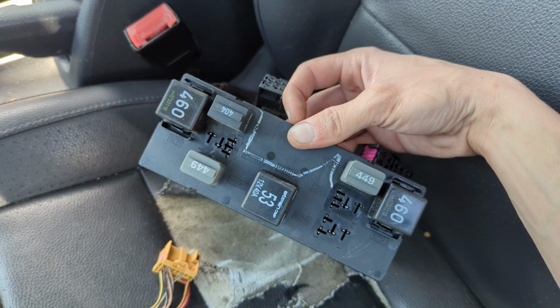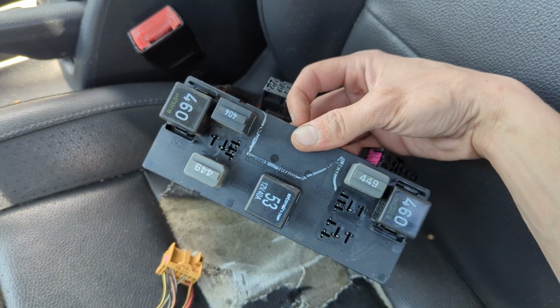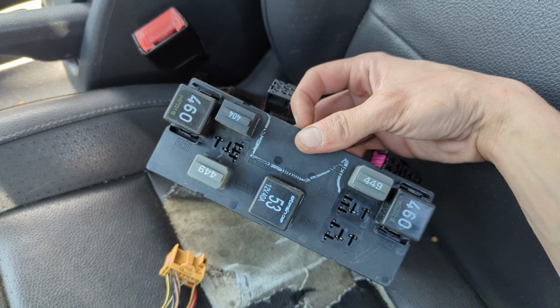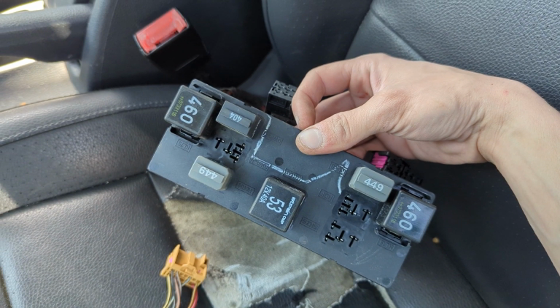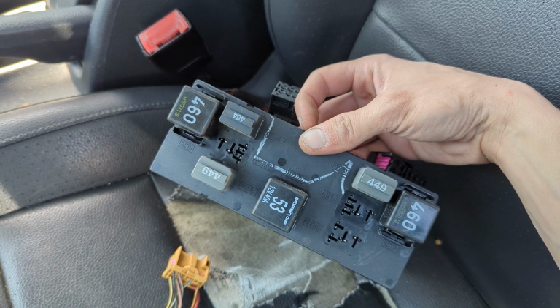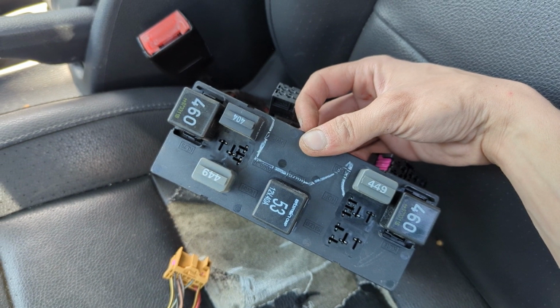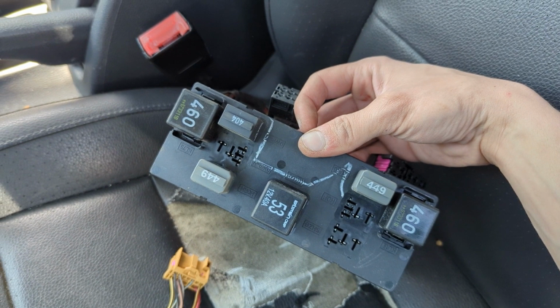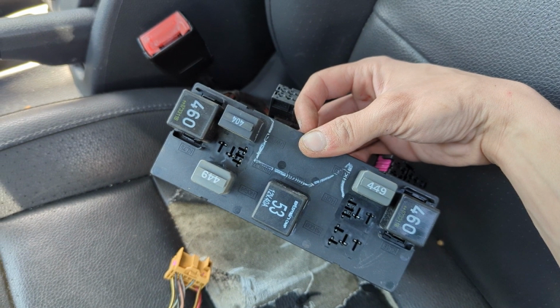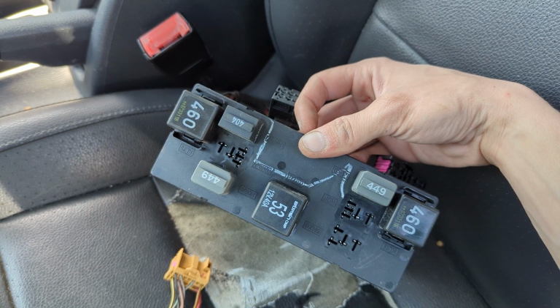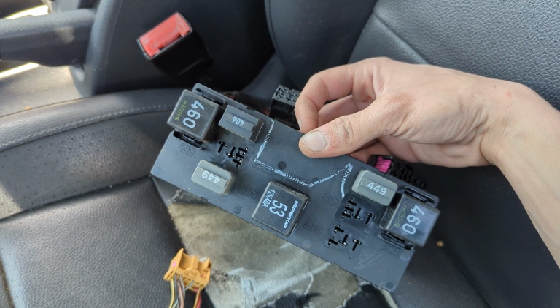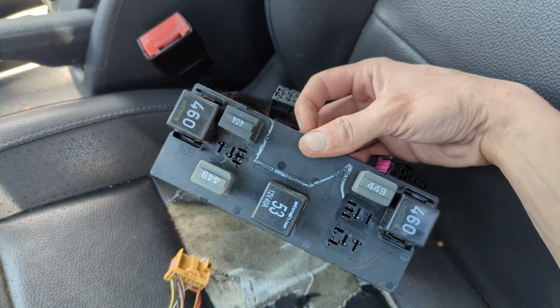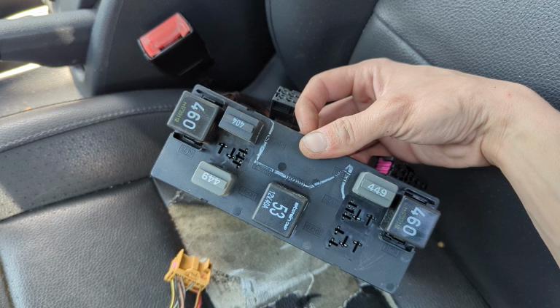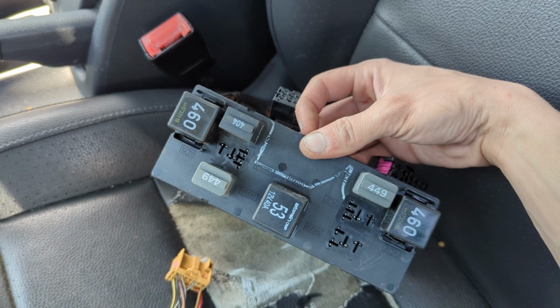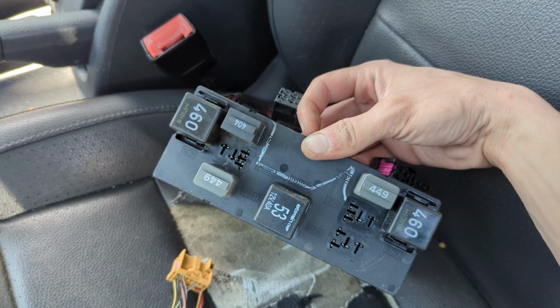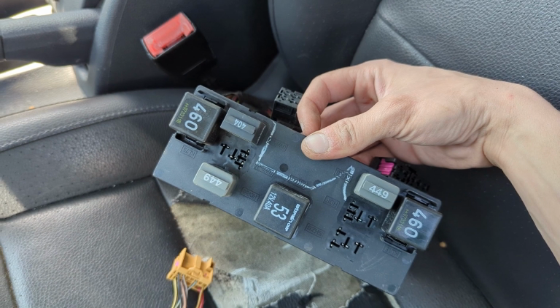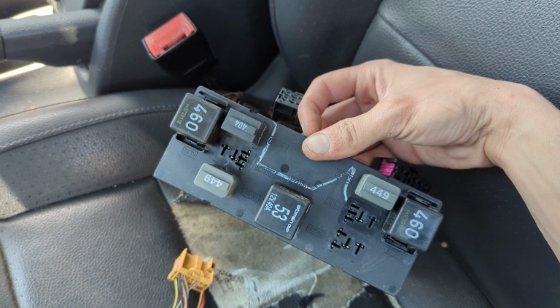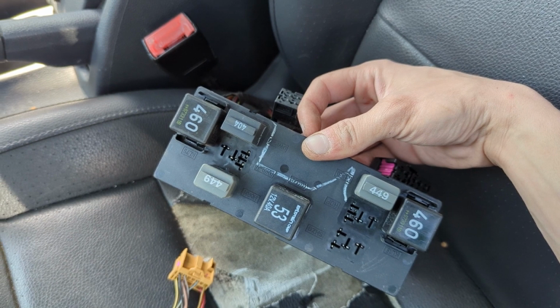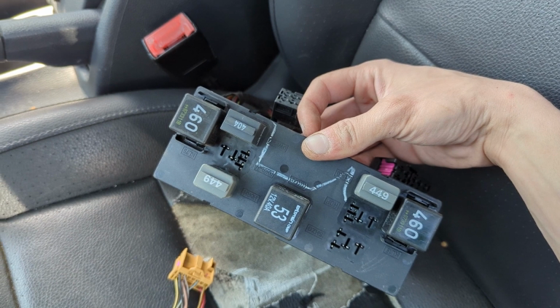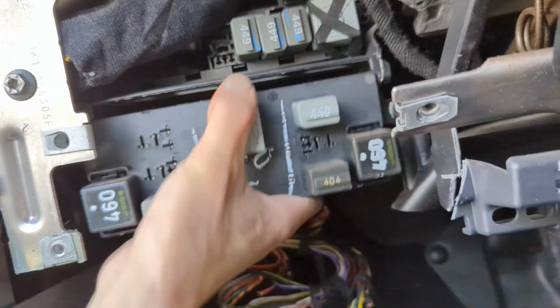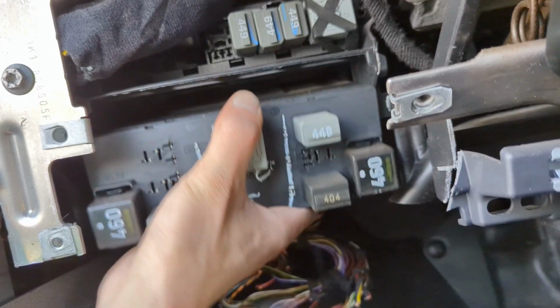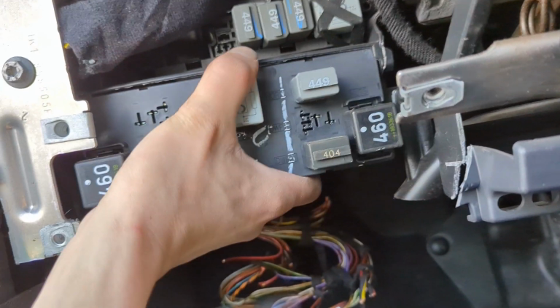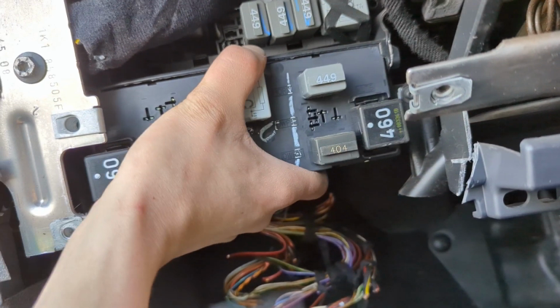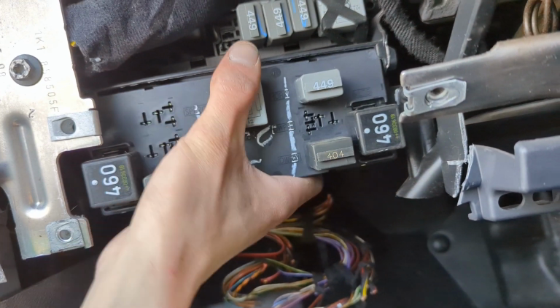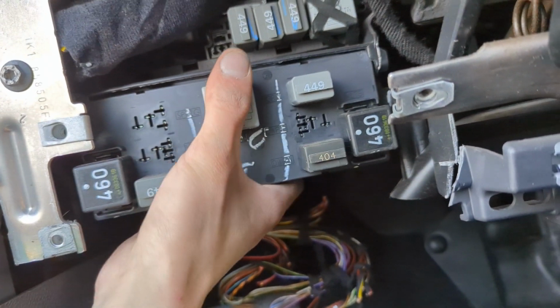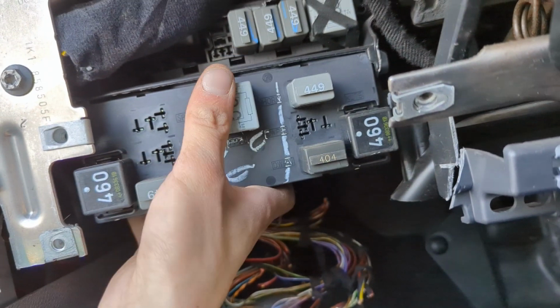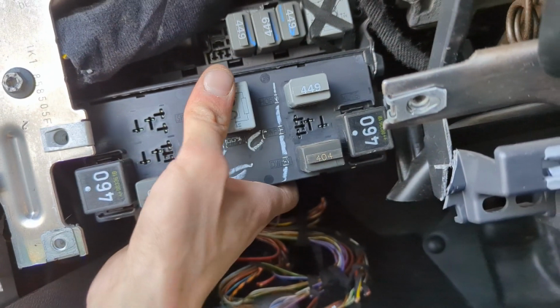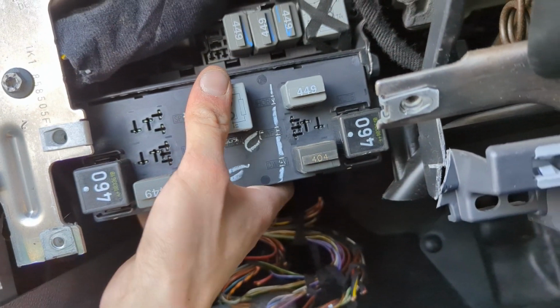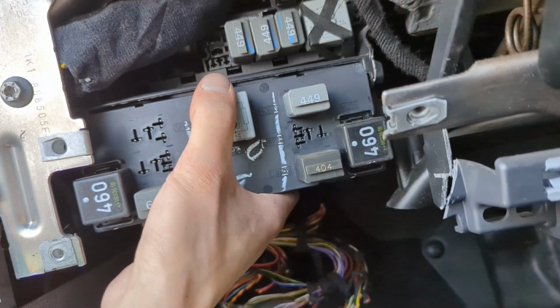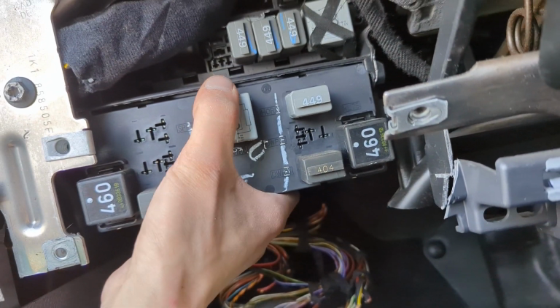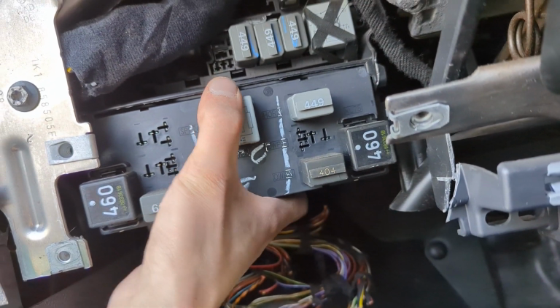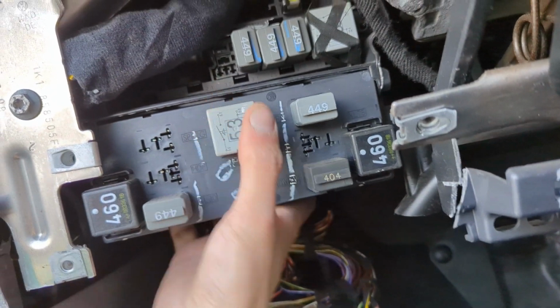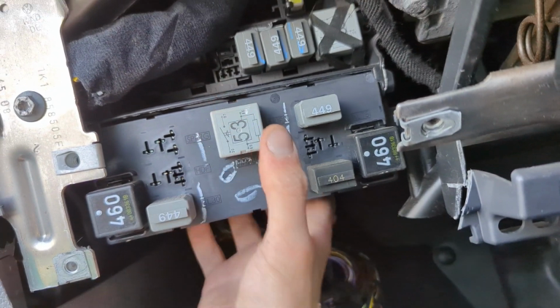And these are the relays — you can unplug and replace them as needed.